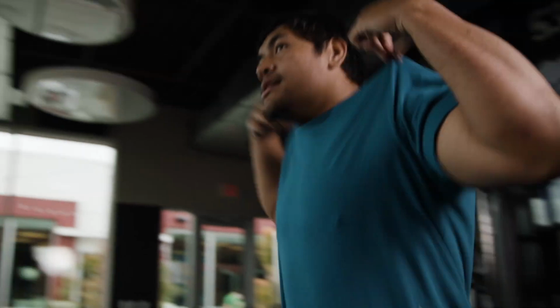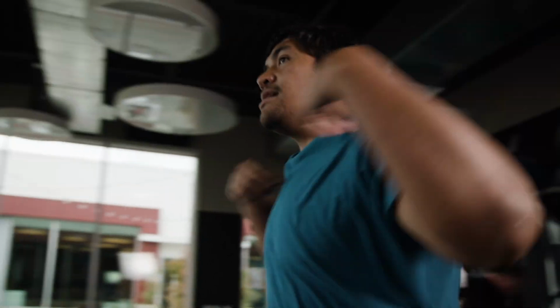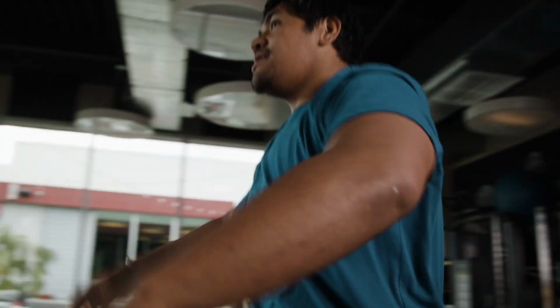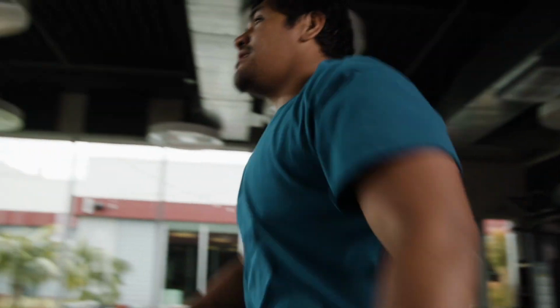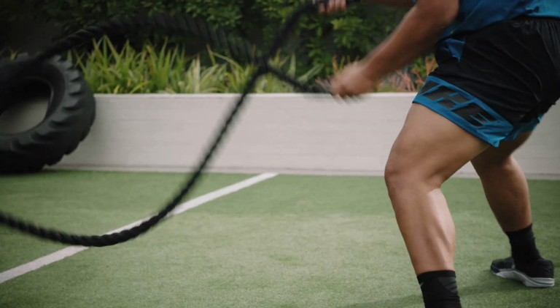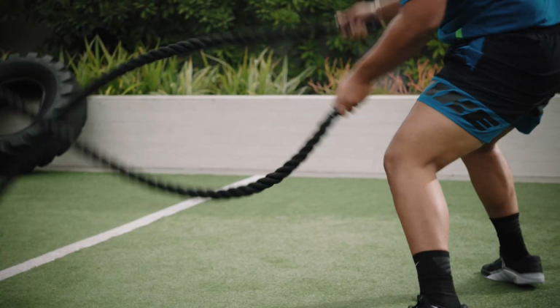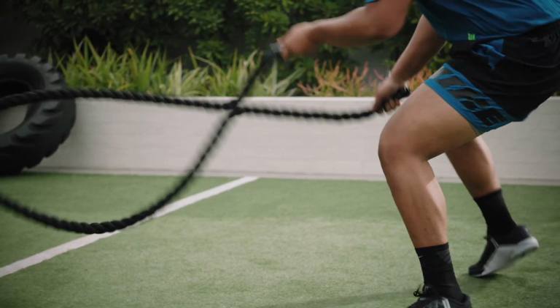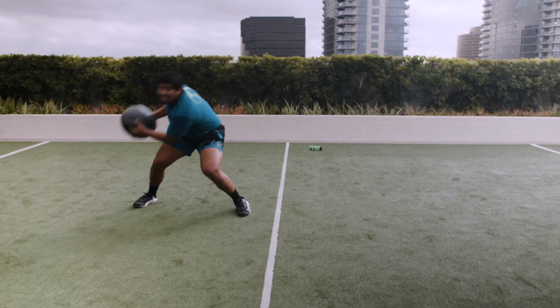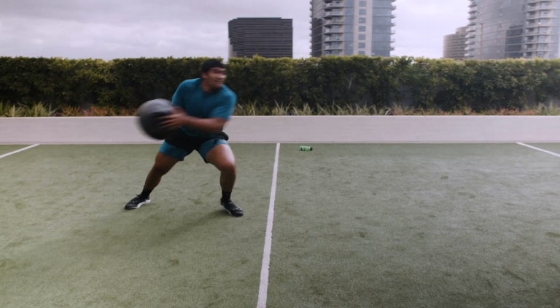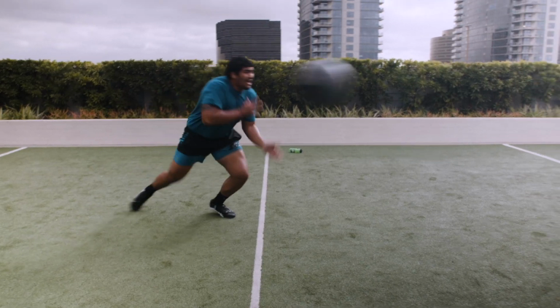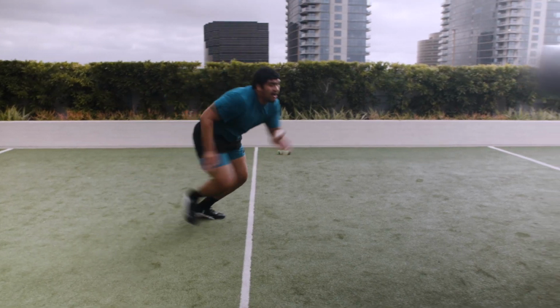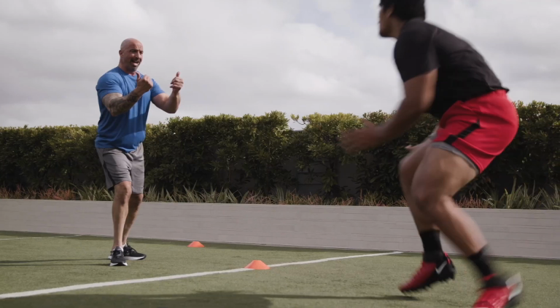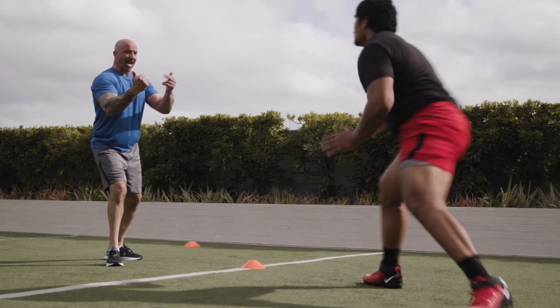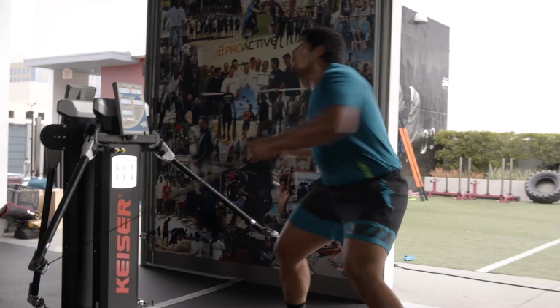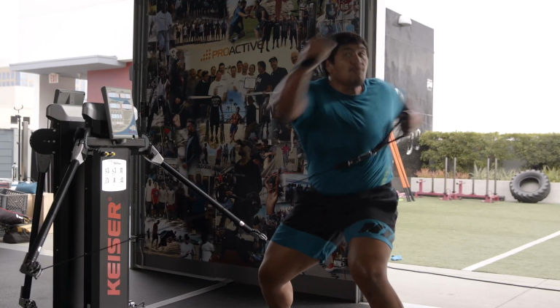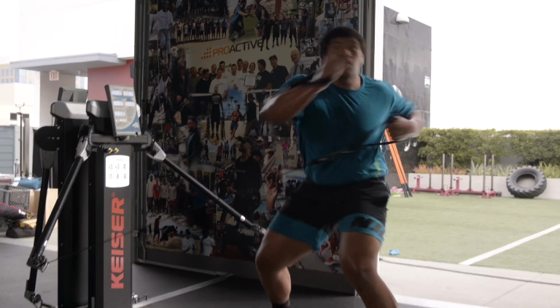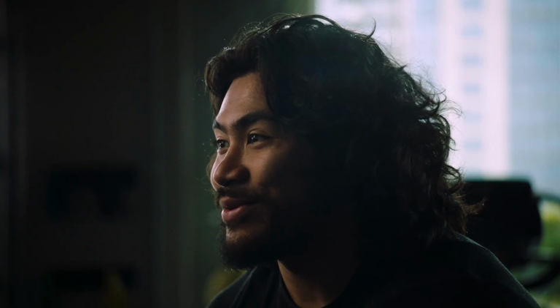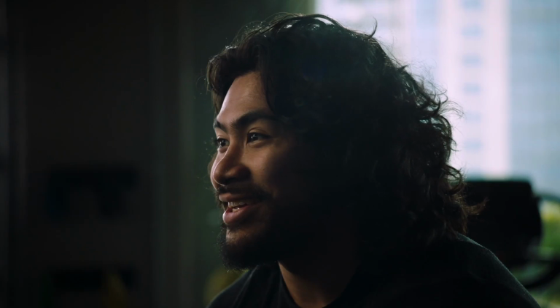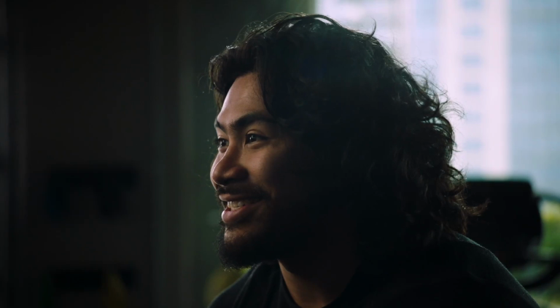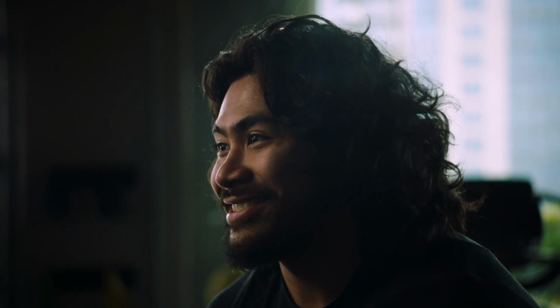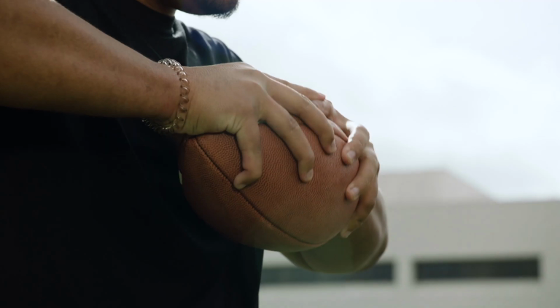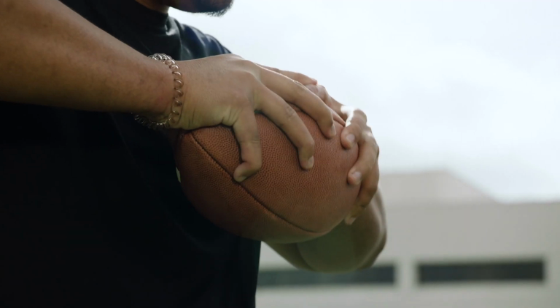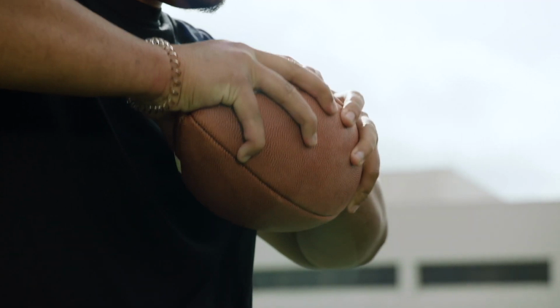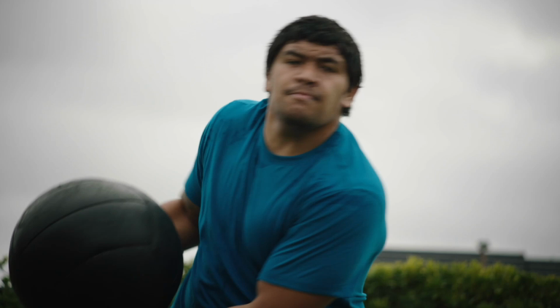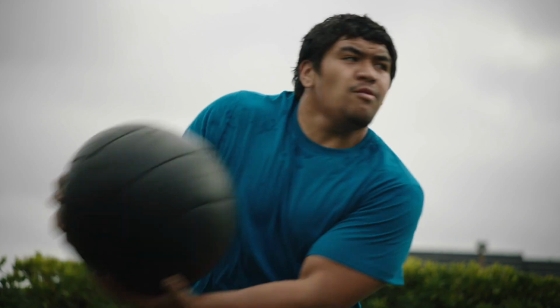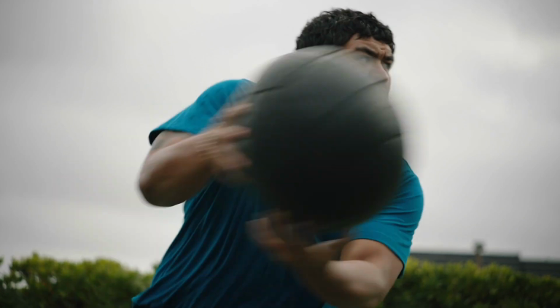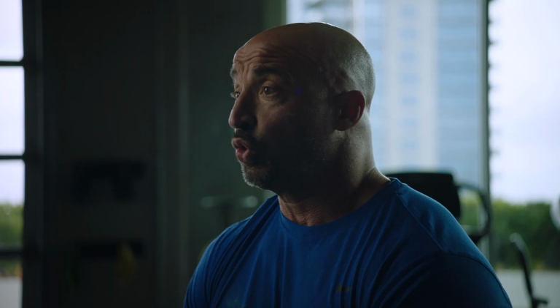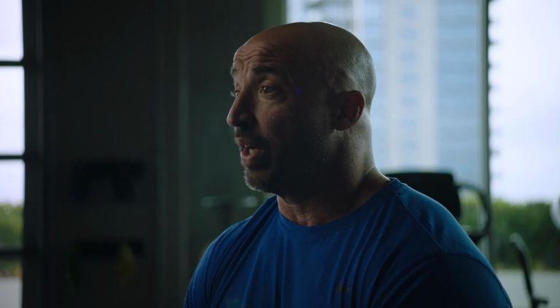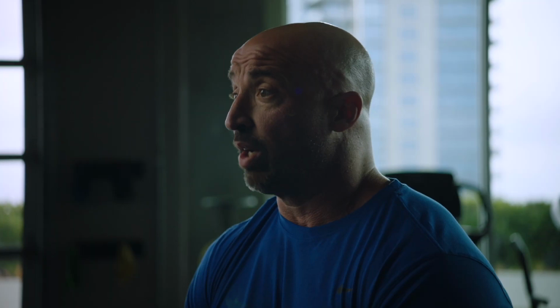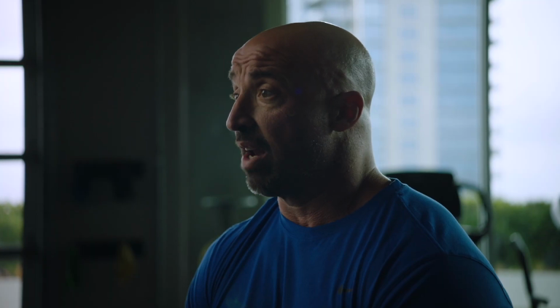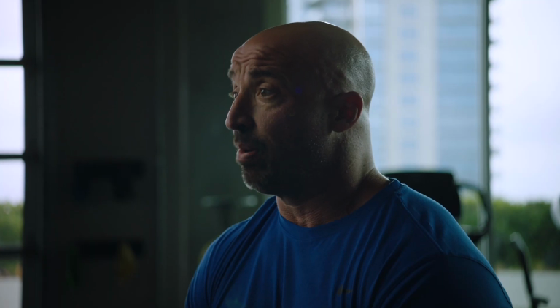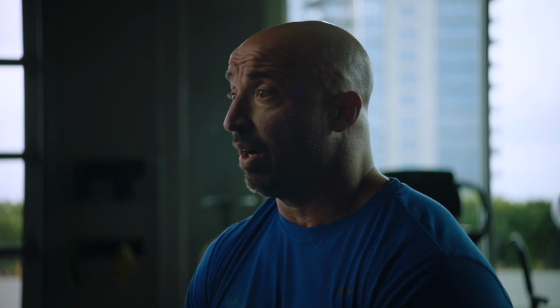He's looking strong! There's no secret he's a first round pick. He's a once every 20 year kind of player.